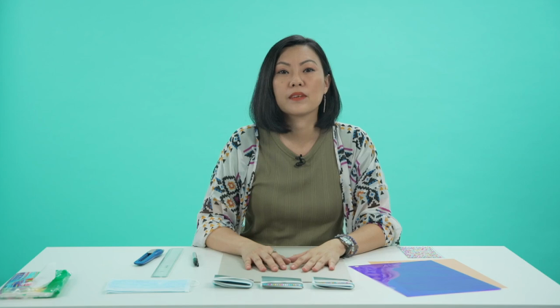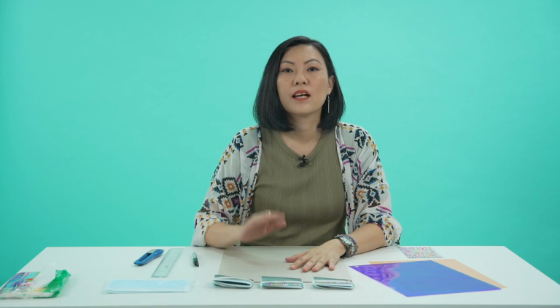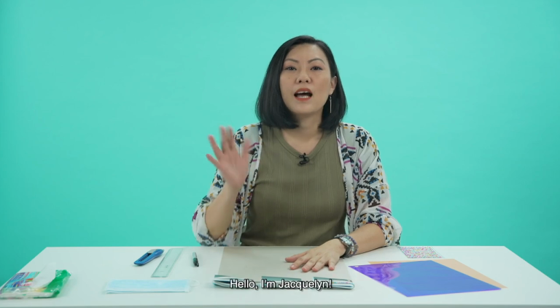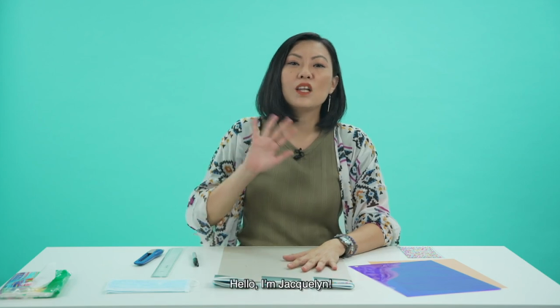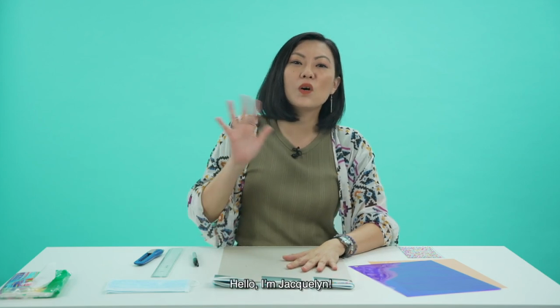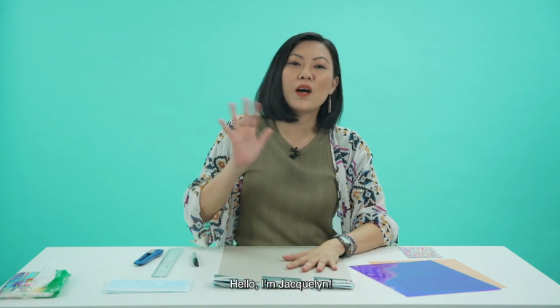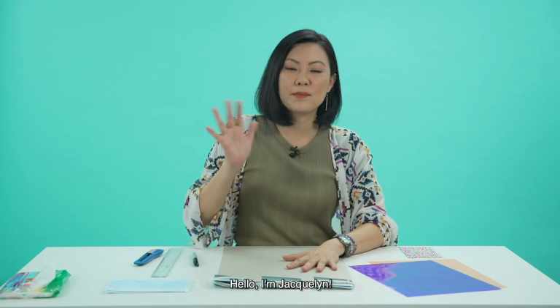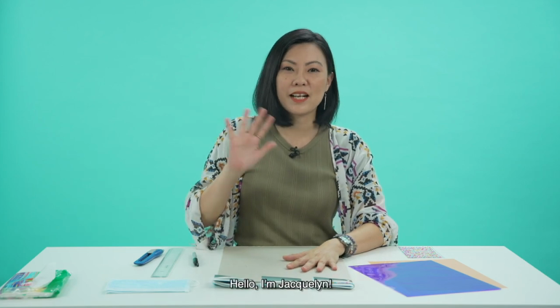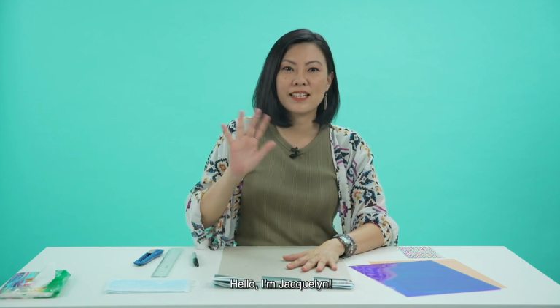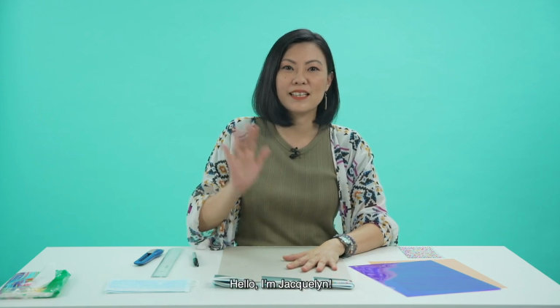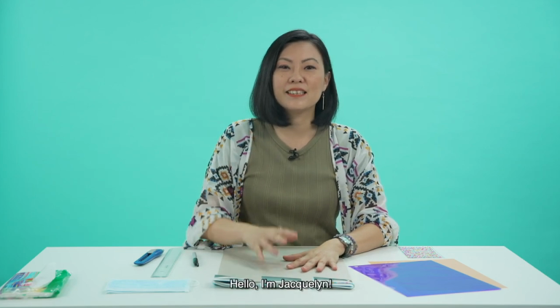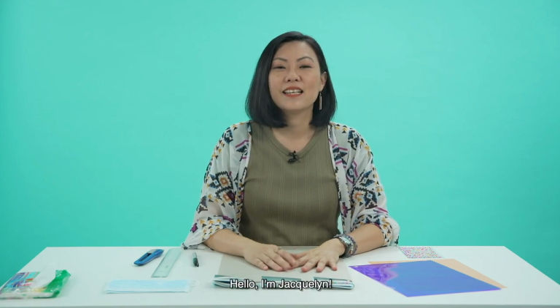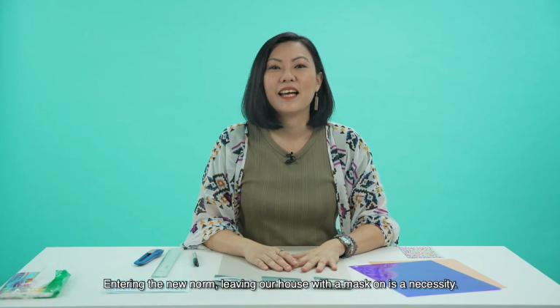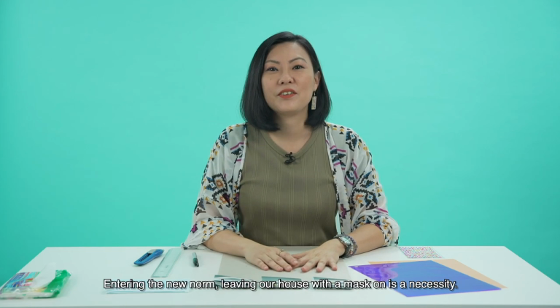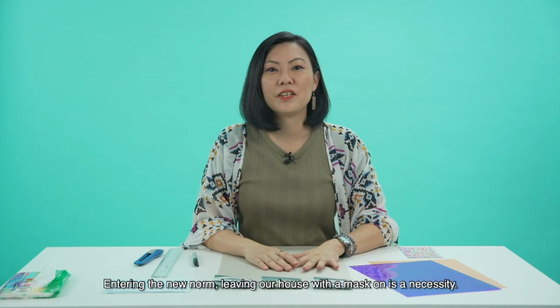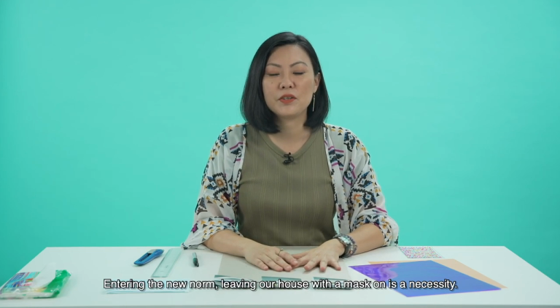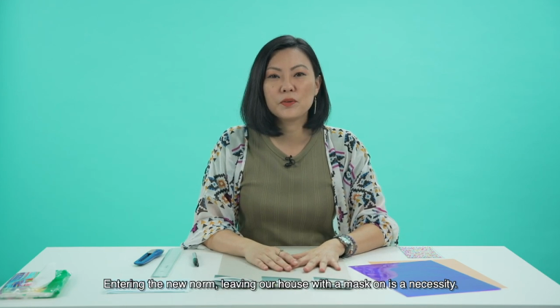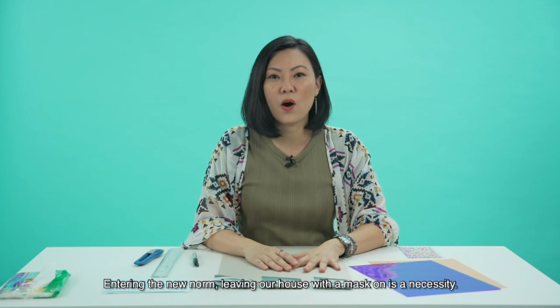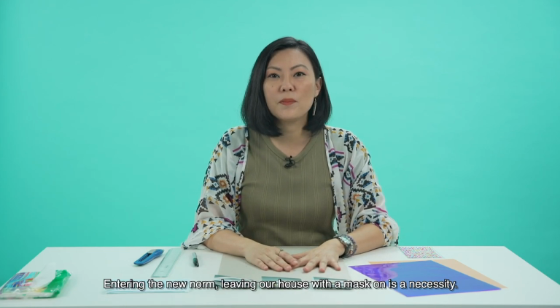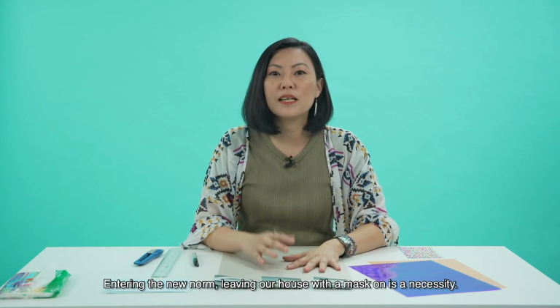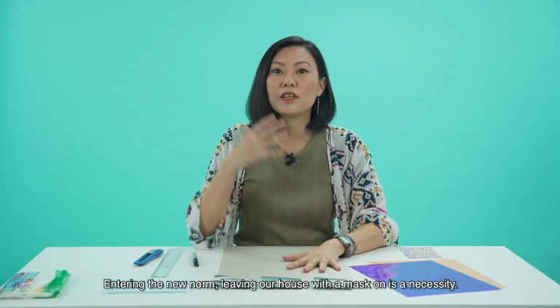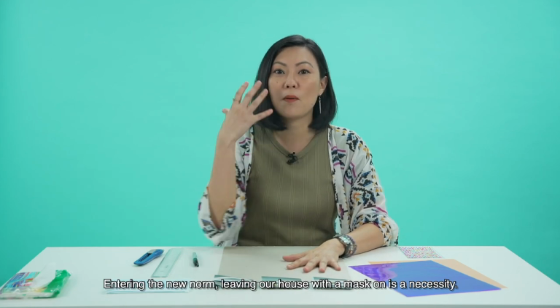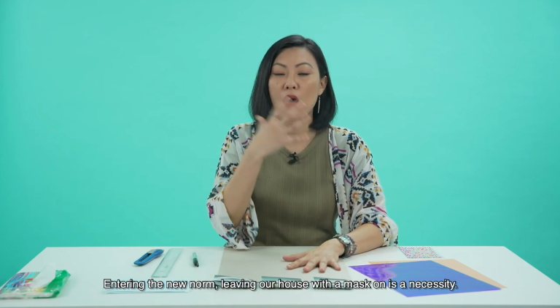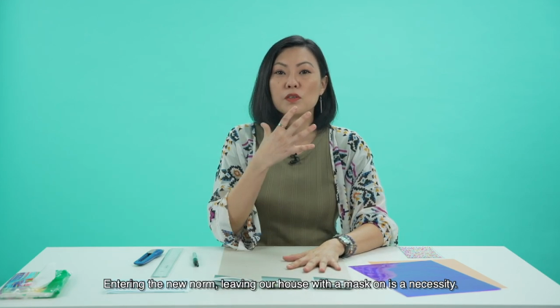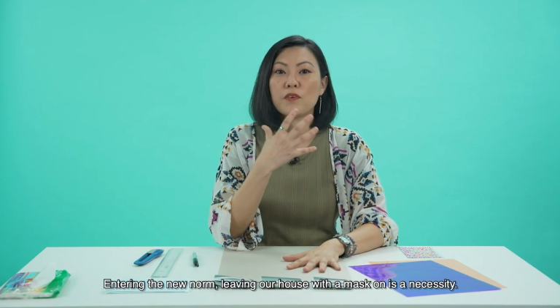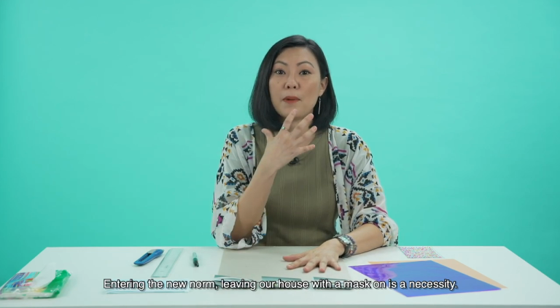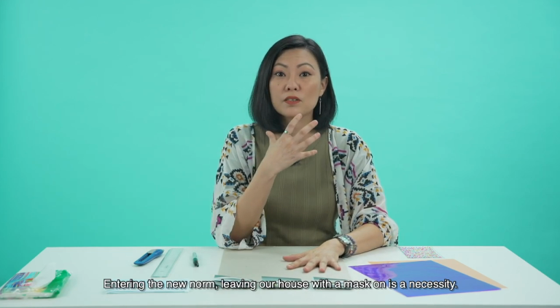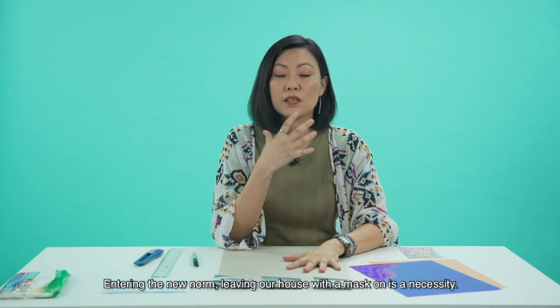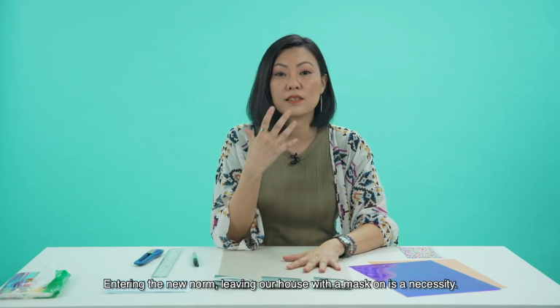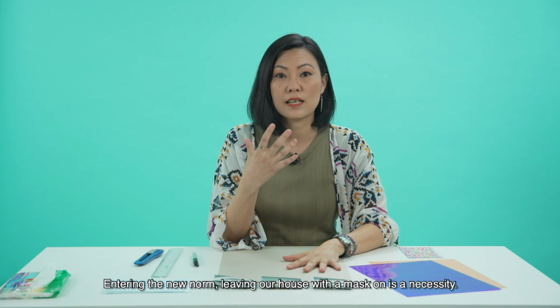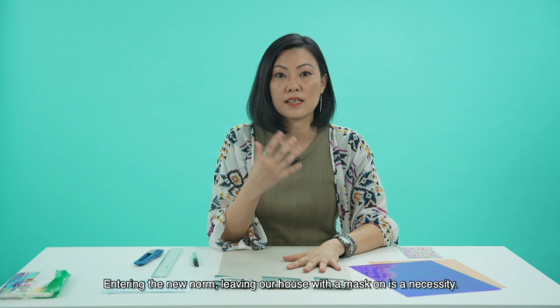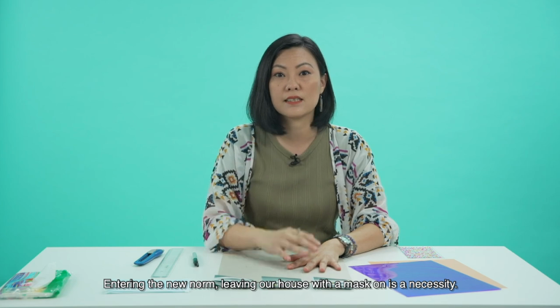Hello, I'm Jacqueline. Entering the new norm, leaving our house with our masks on is a necessity.